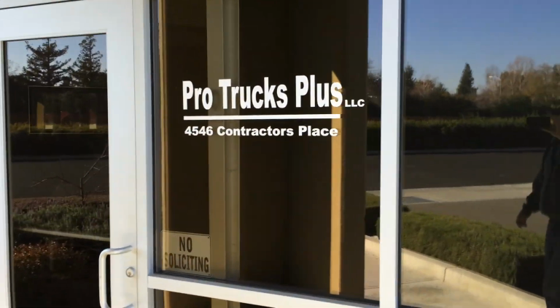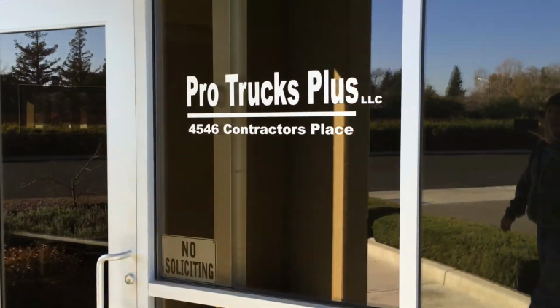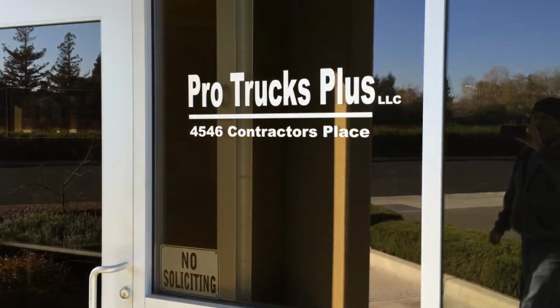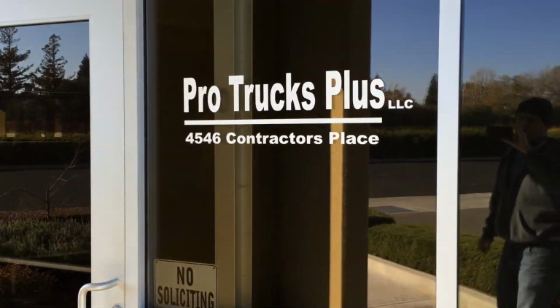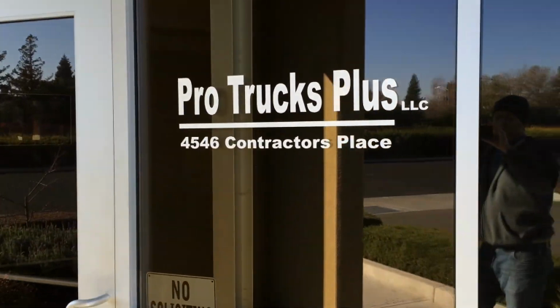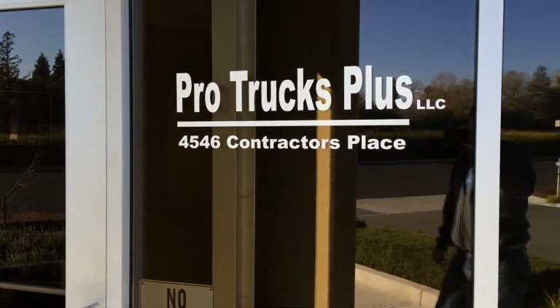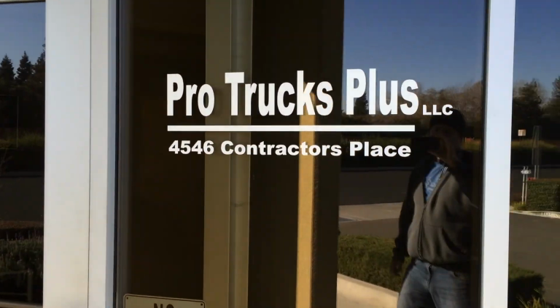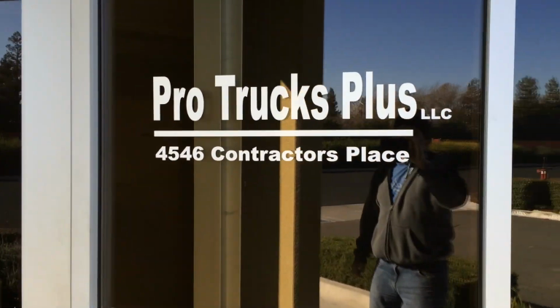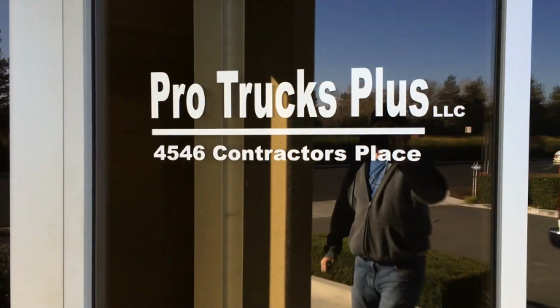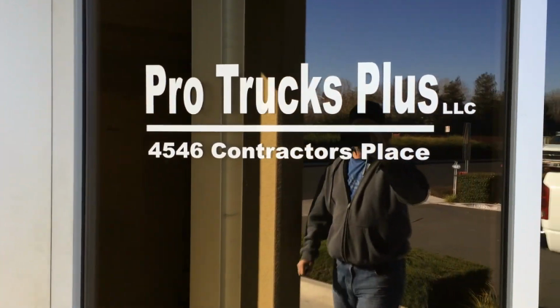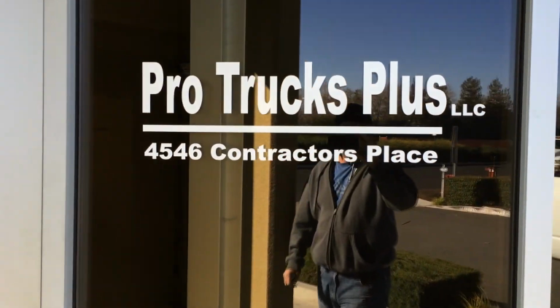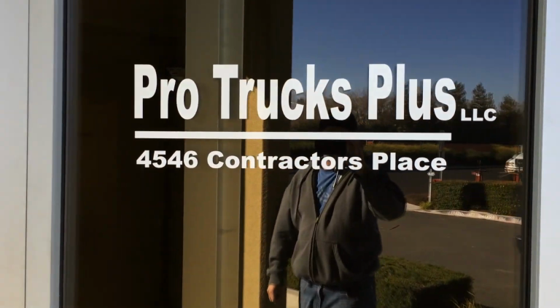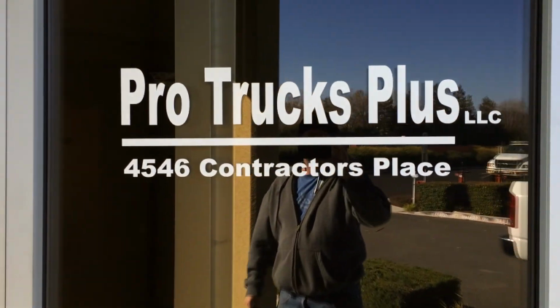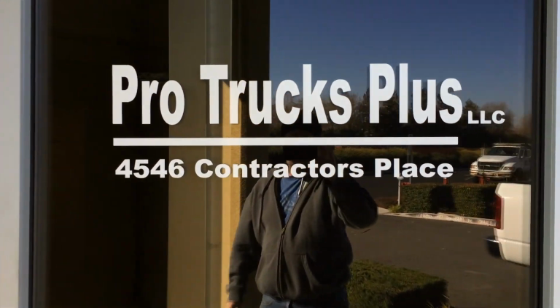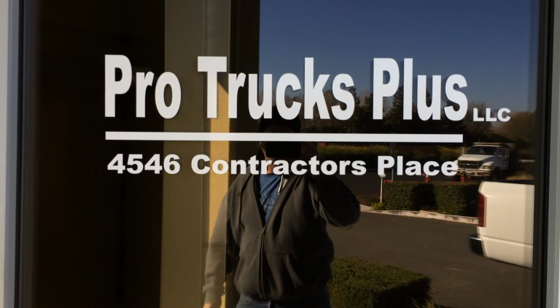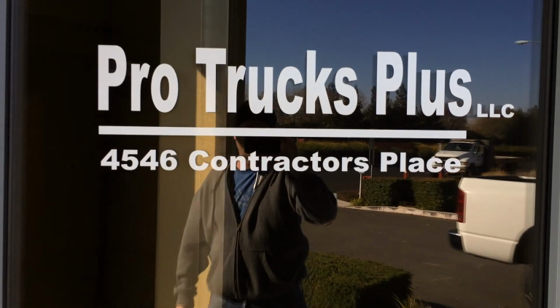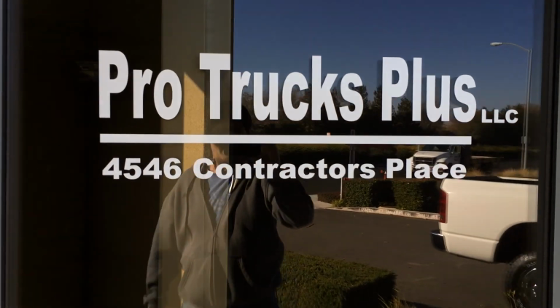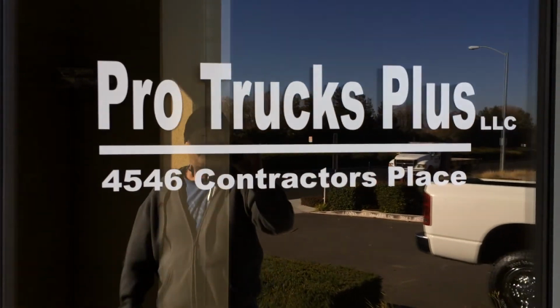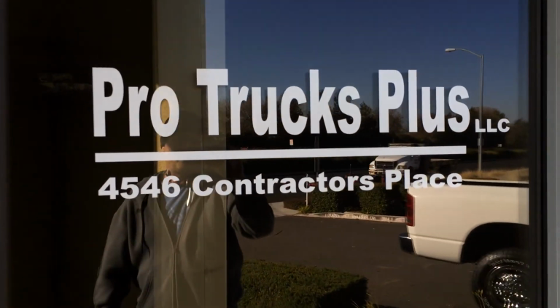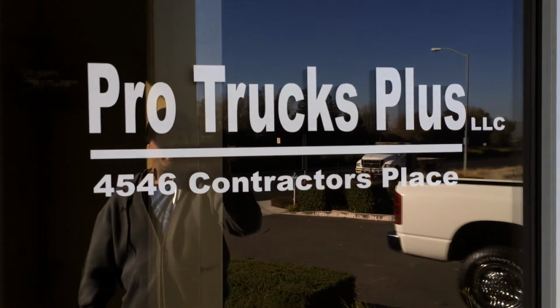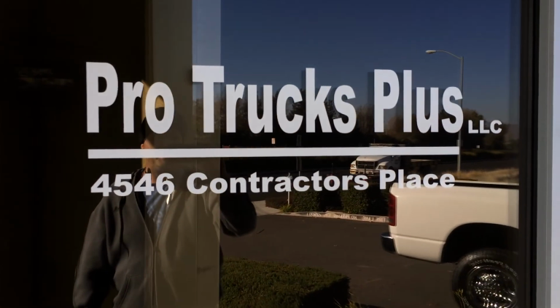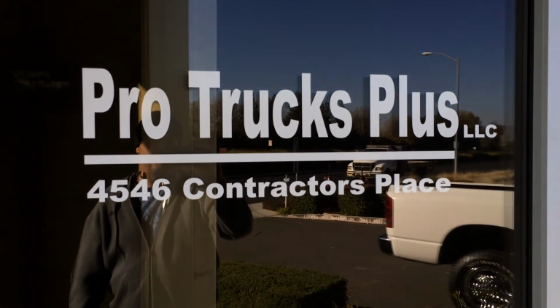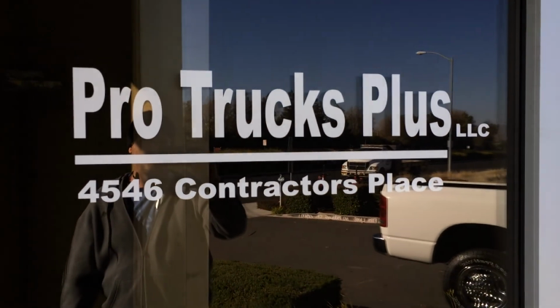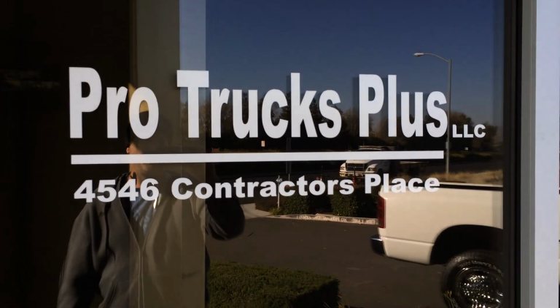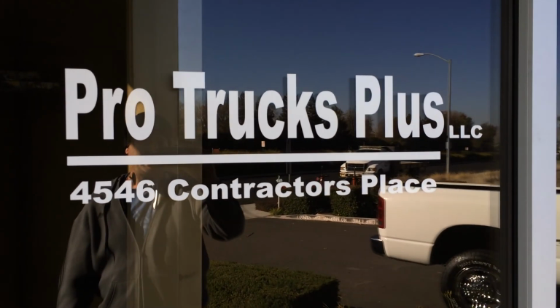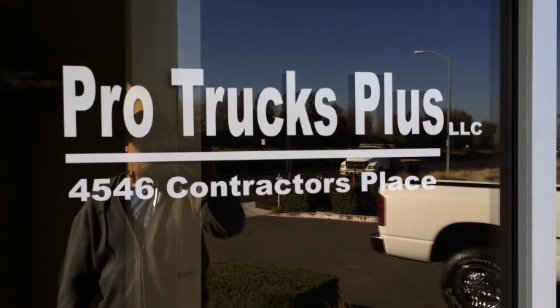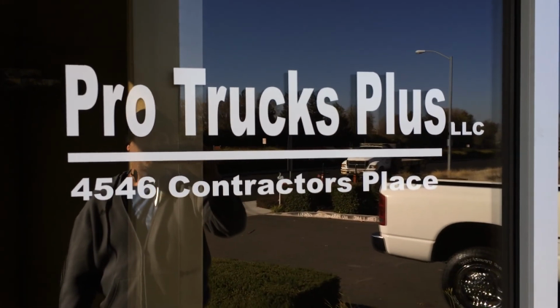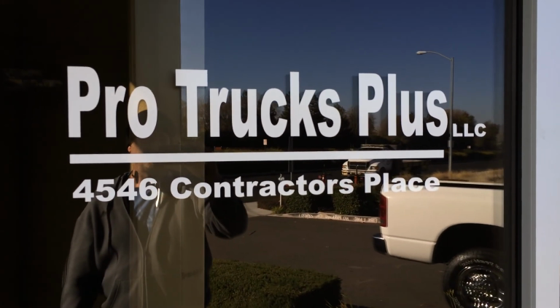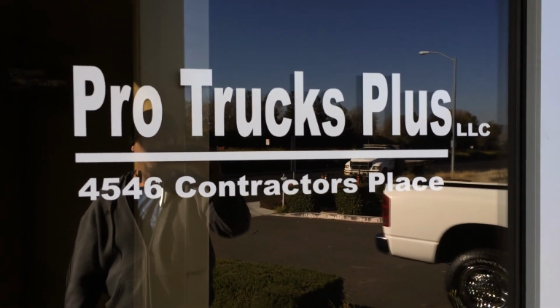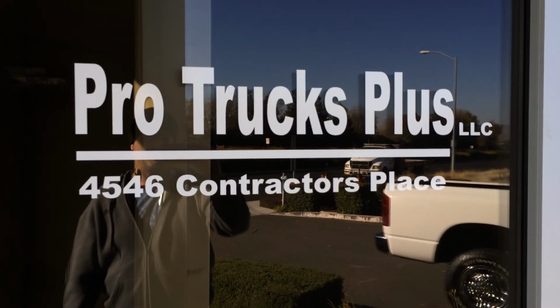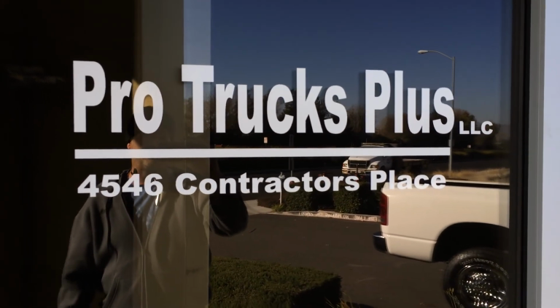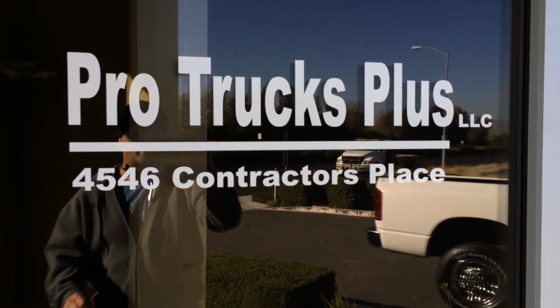Pro Trucks Plus in Livermore, California — we got what you're looking for.